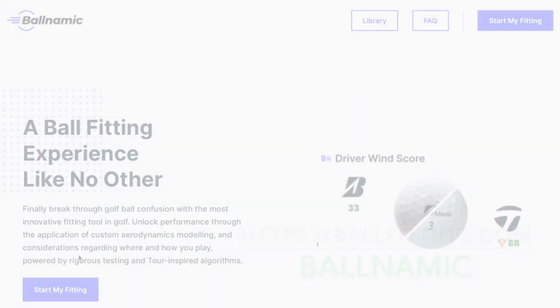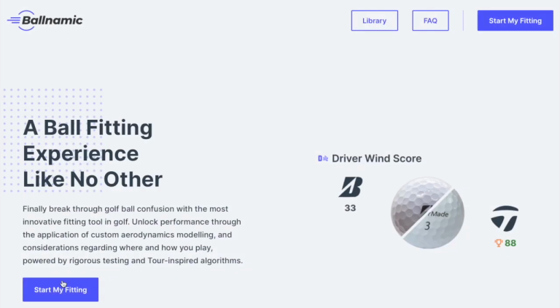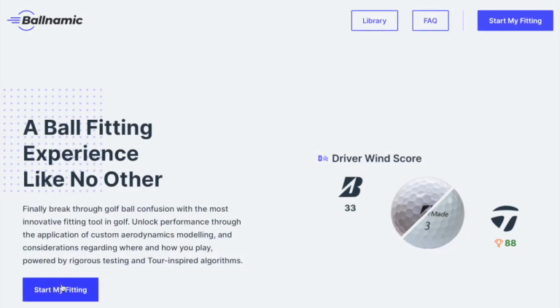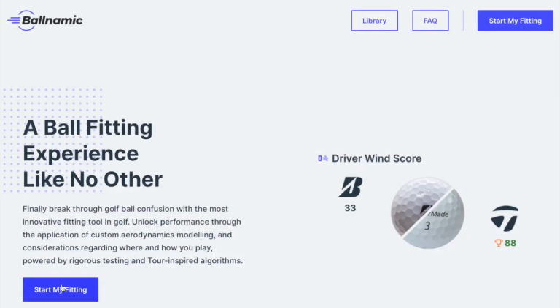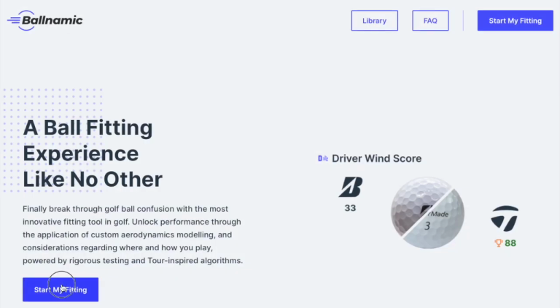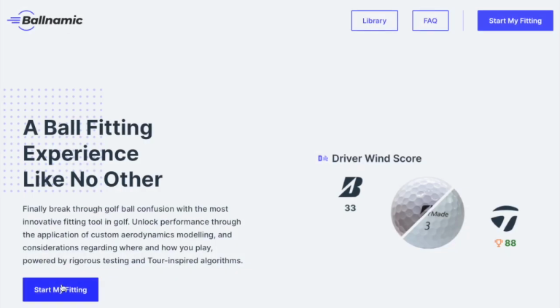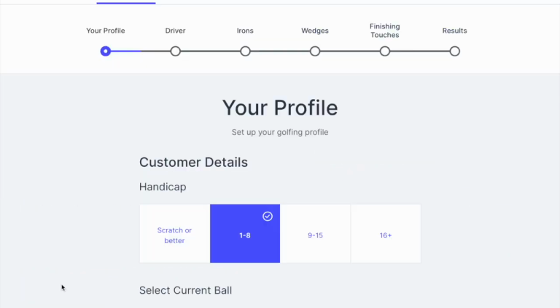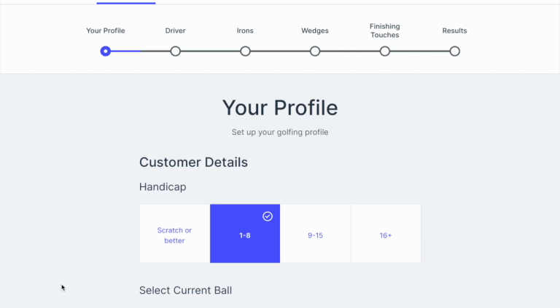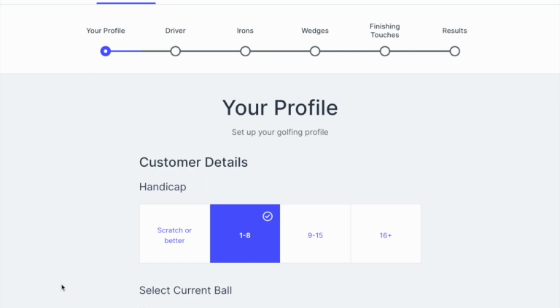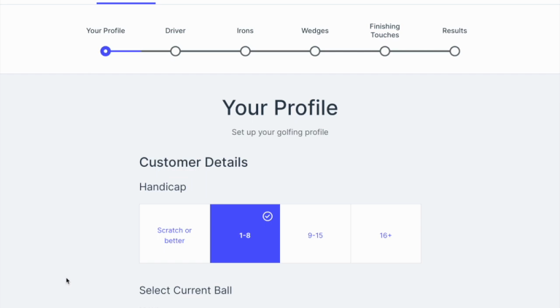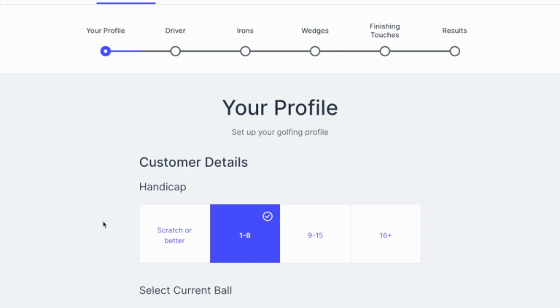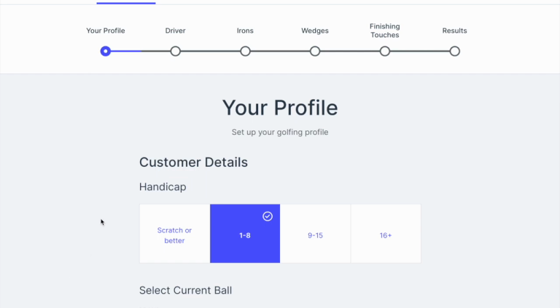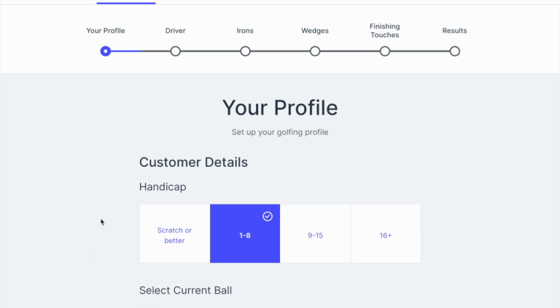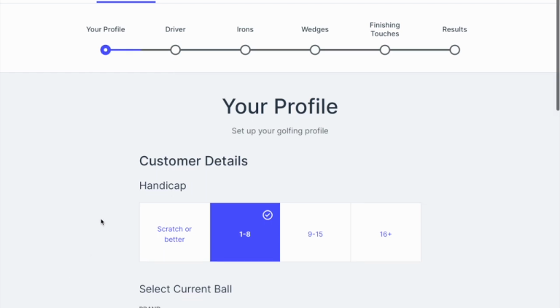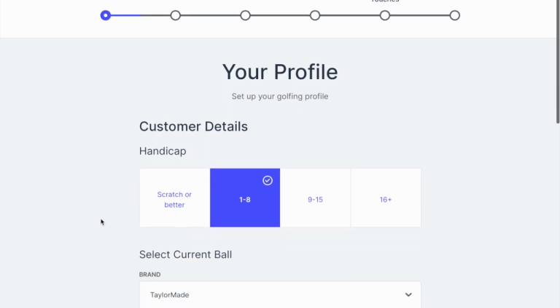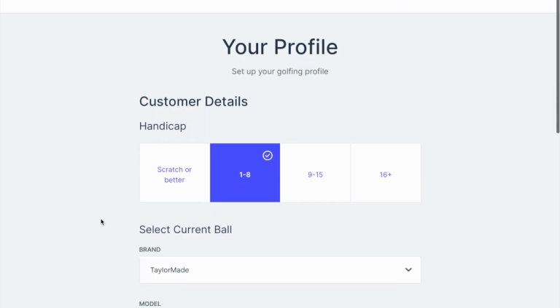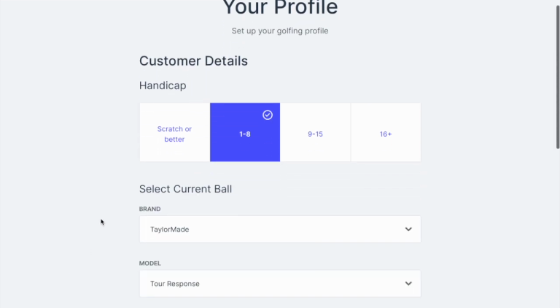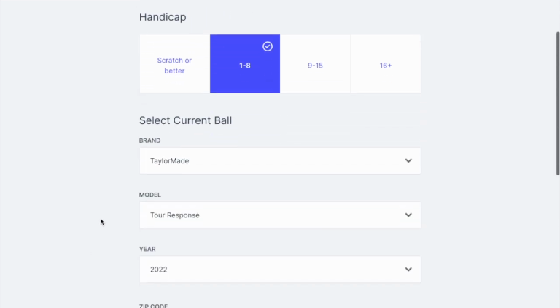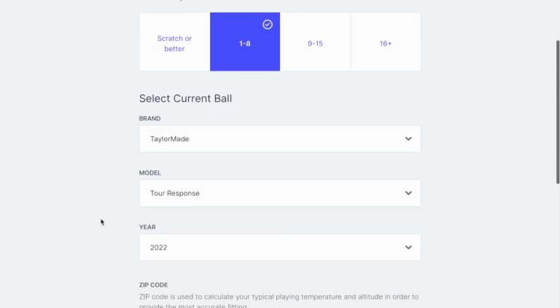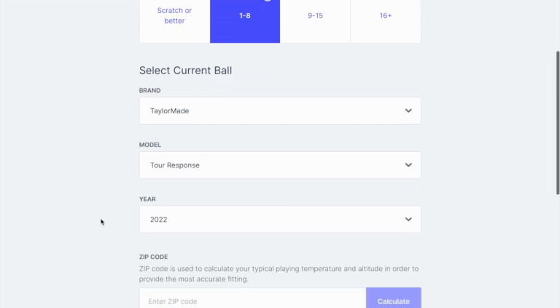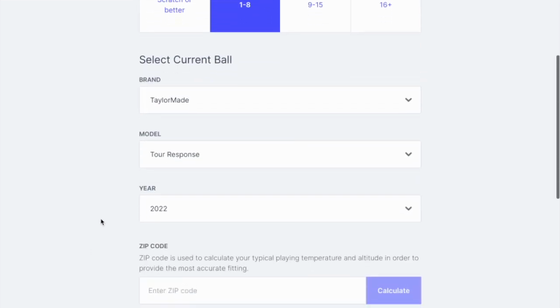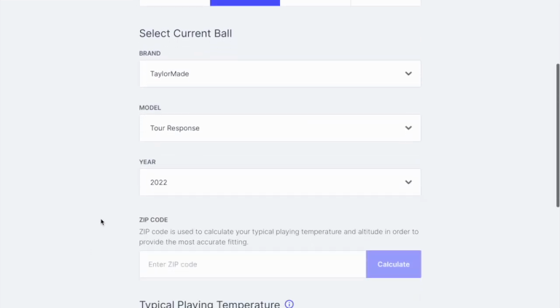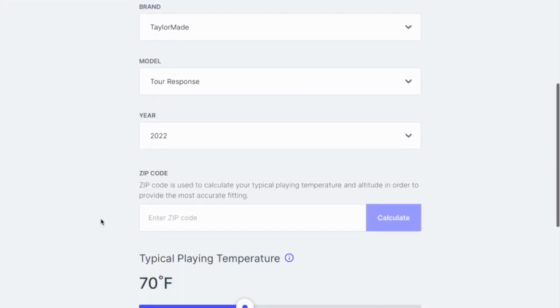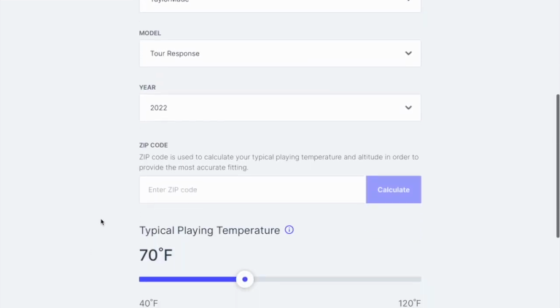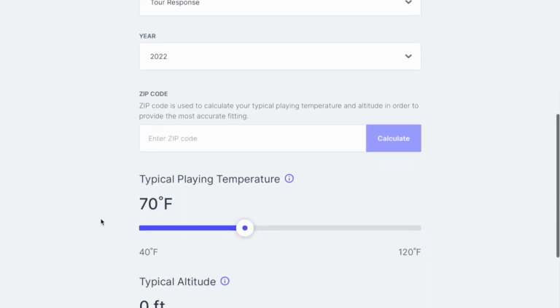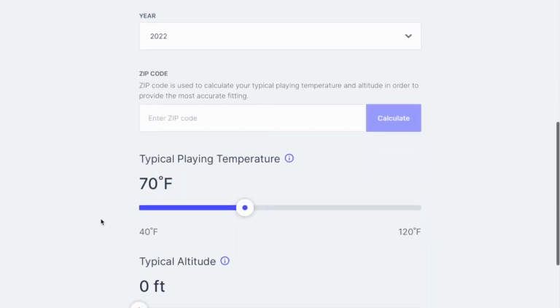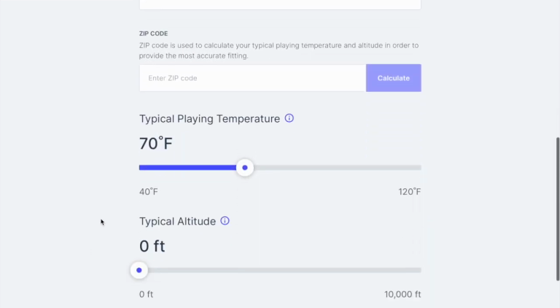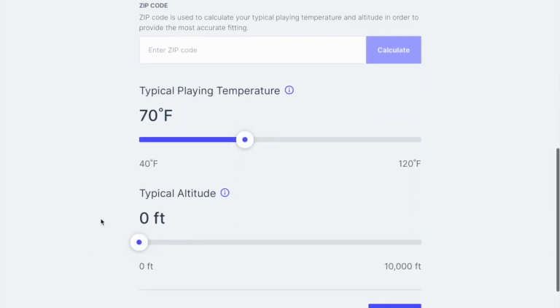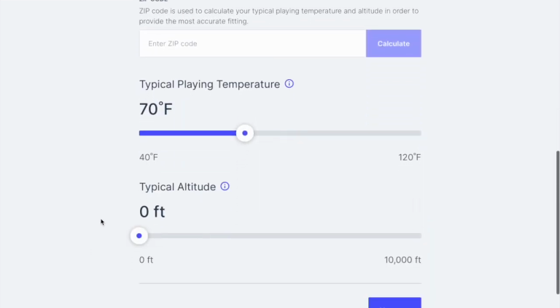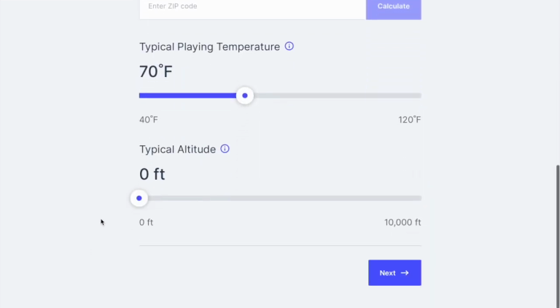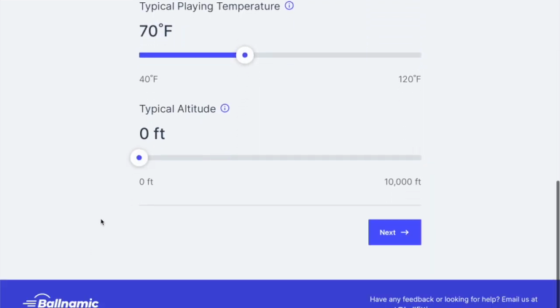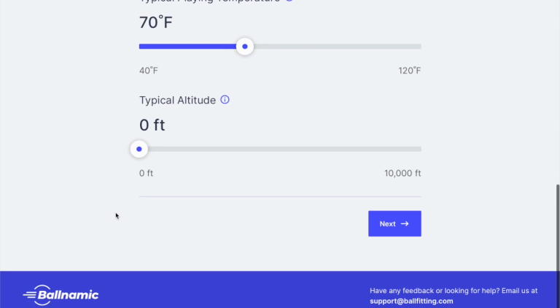This is Bolnamic, a ball fitting online tool — an unbiased ball selector.